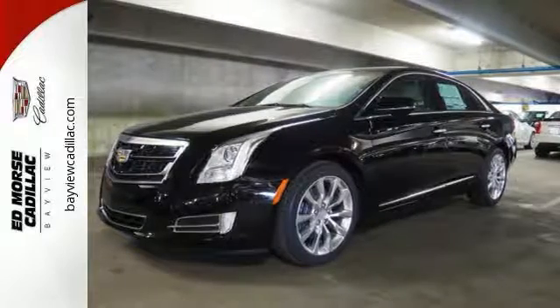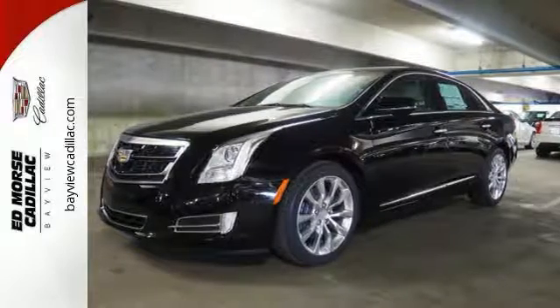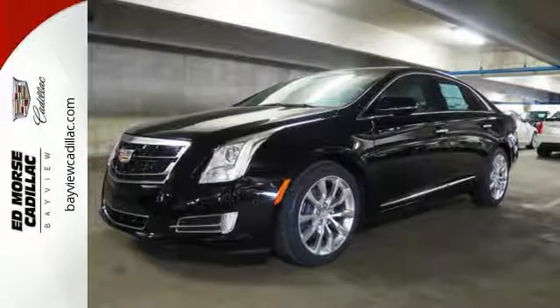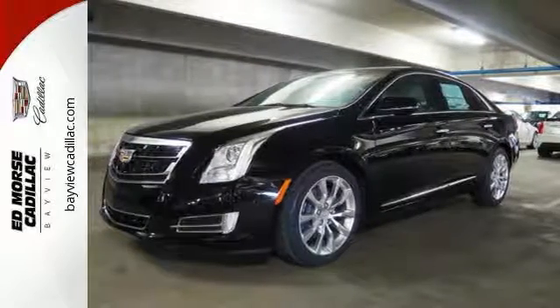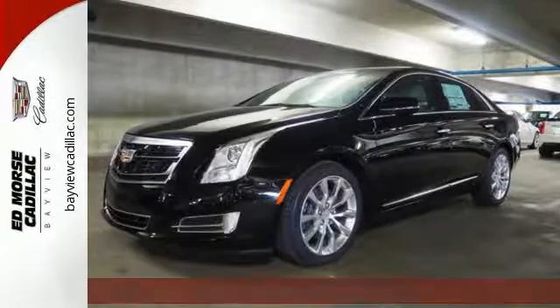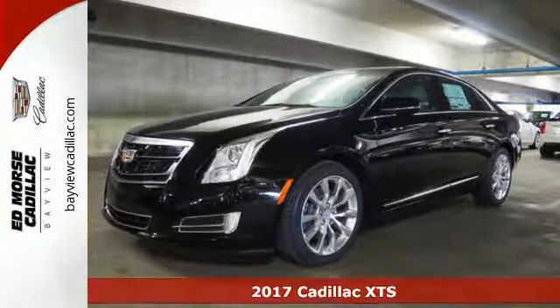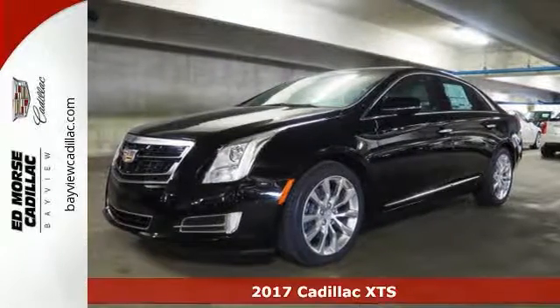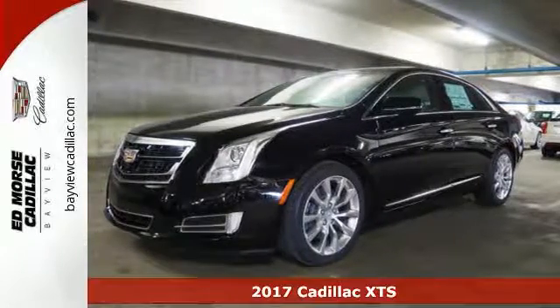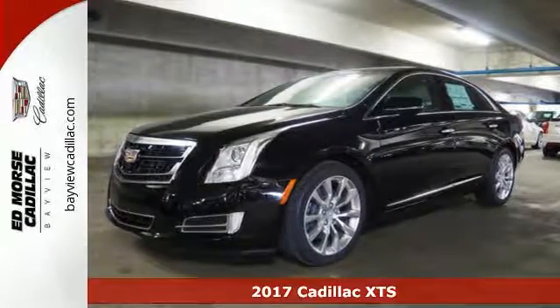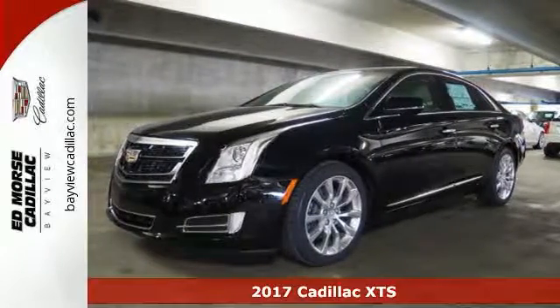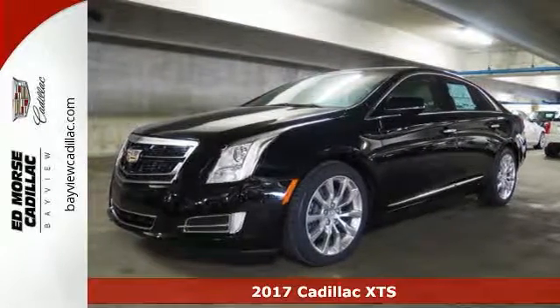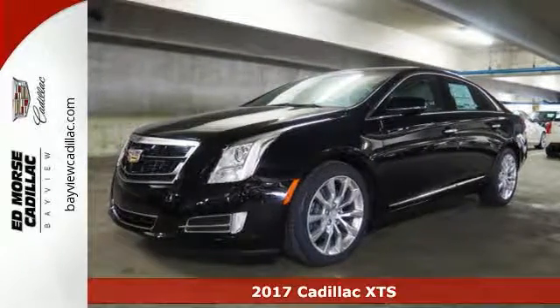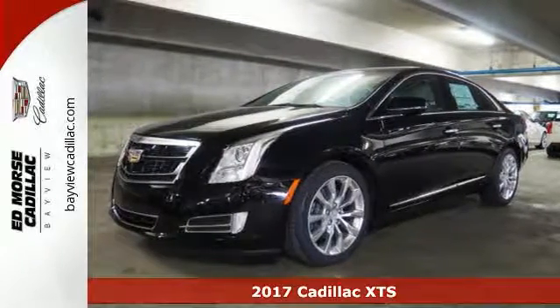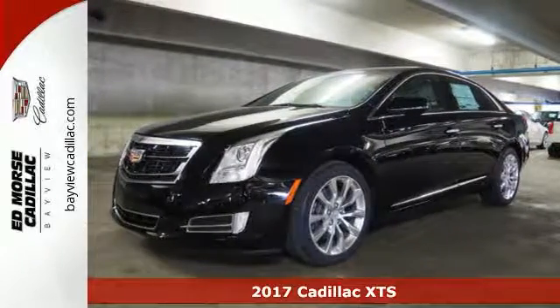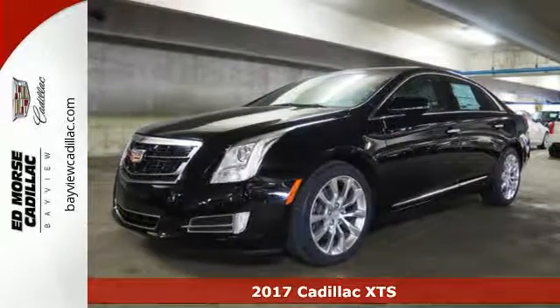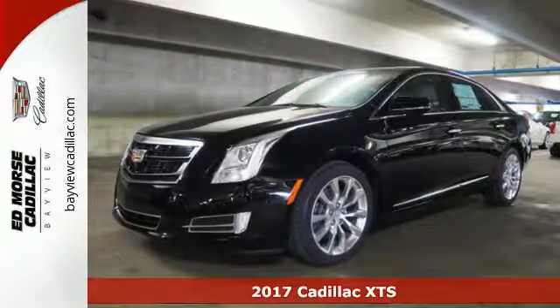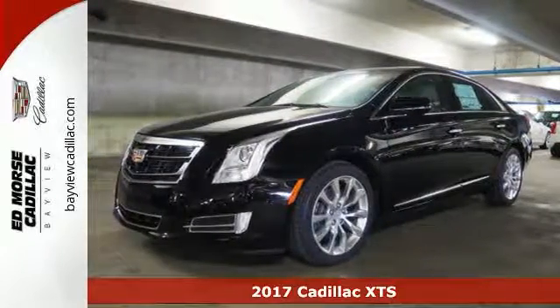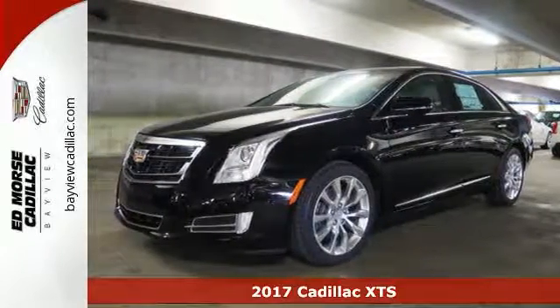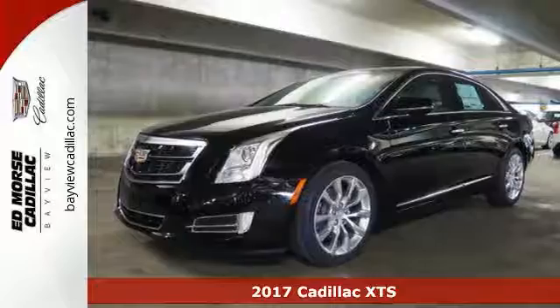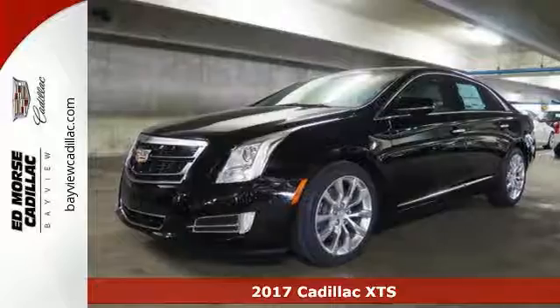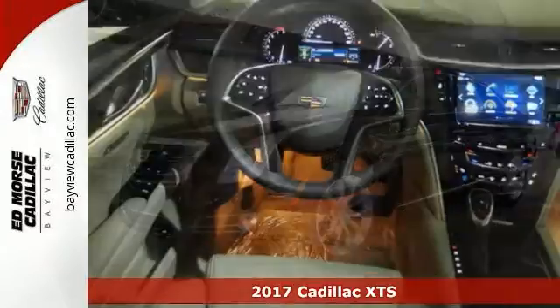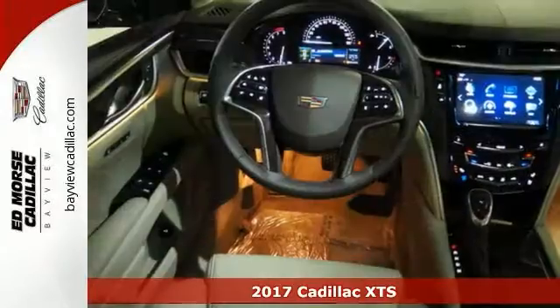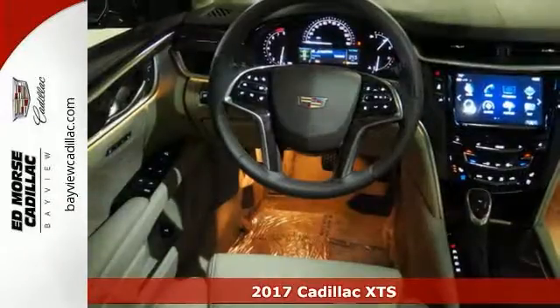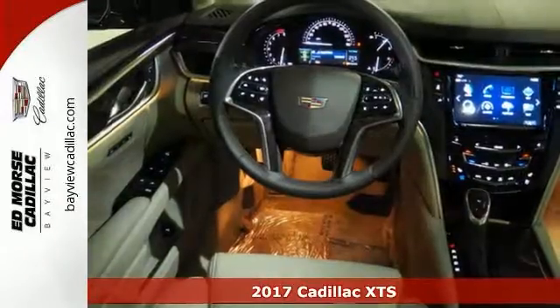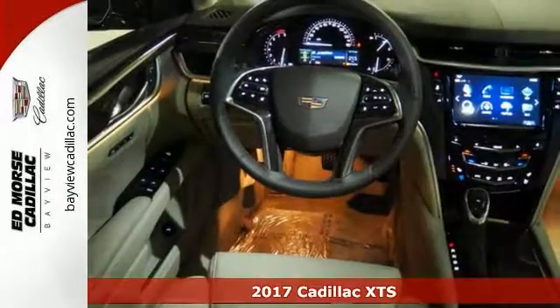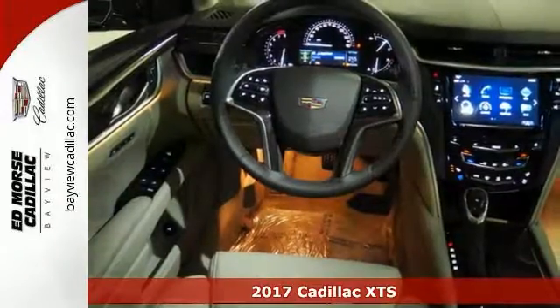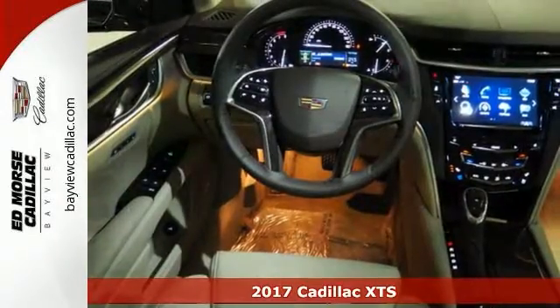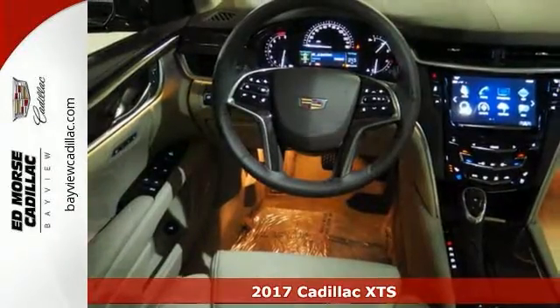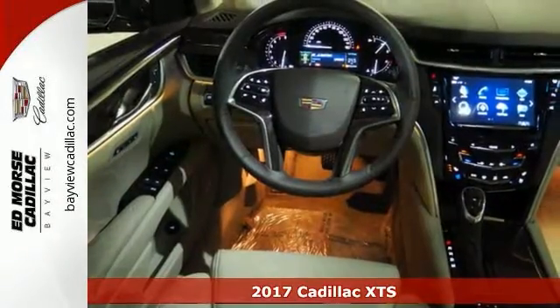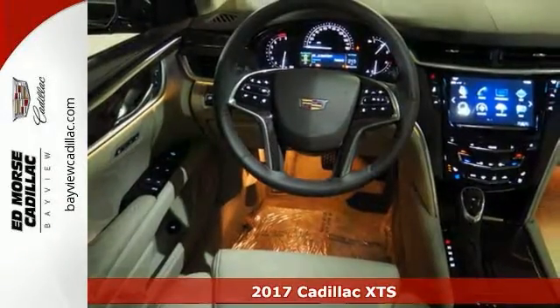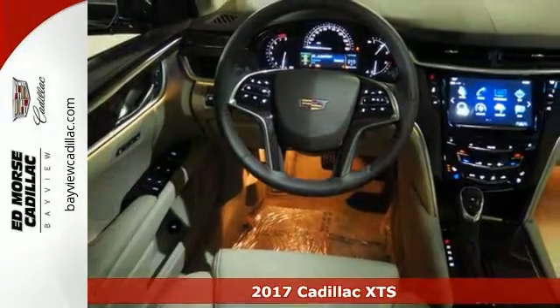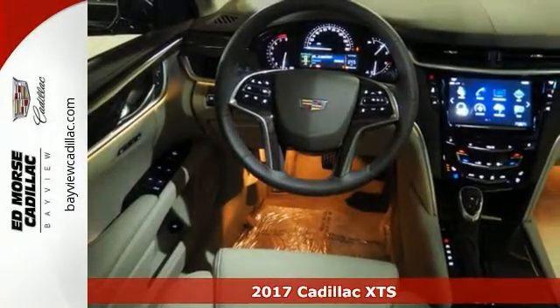It's a 2017 Cadillac XTS. To lead, you have to do everything well. Welcome to the front of the pack.